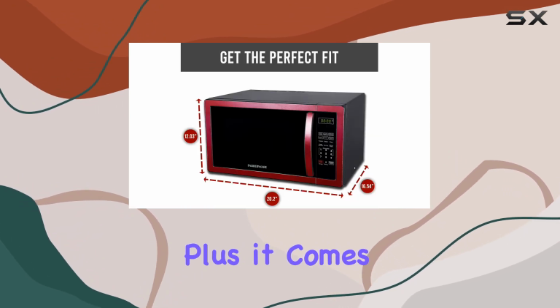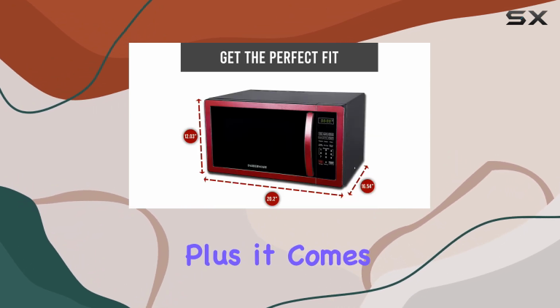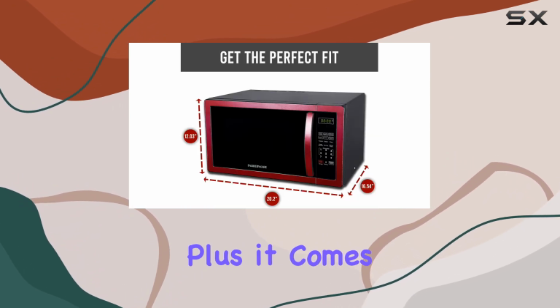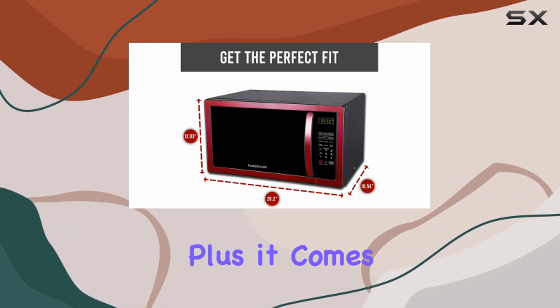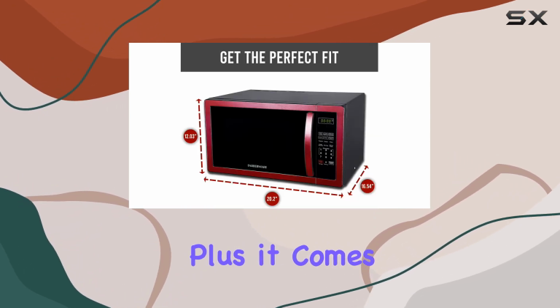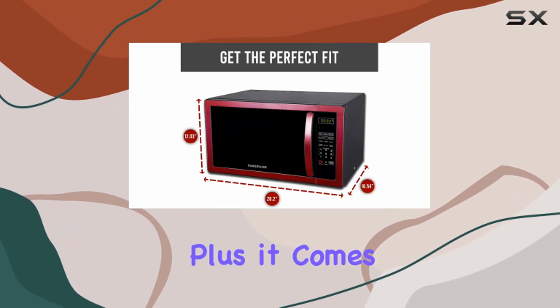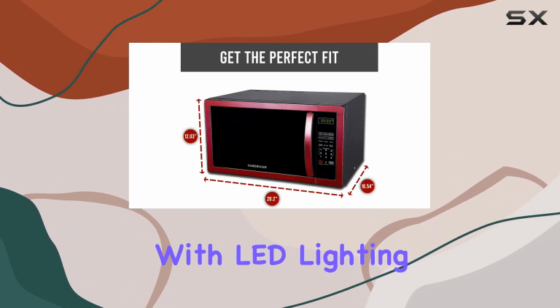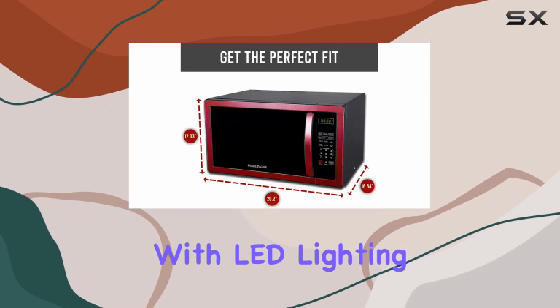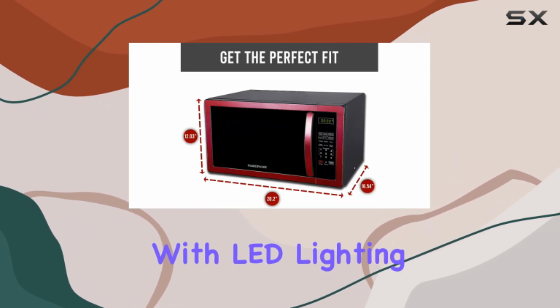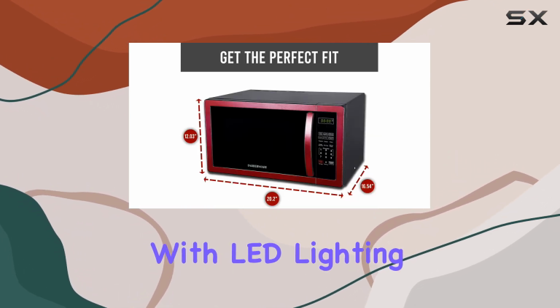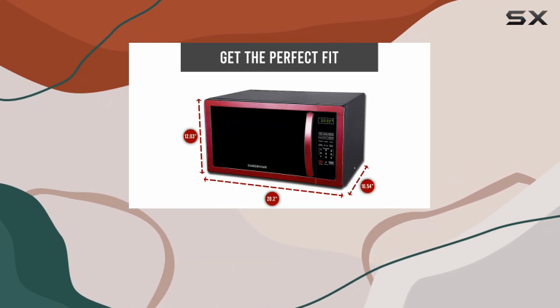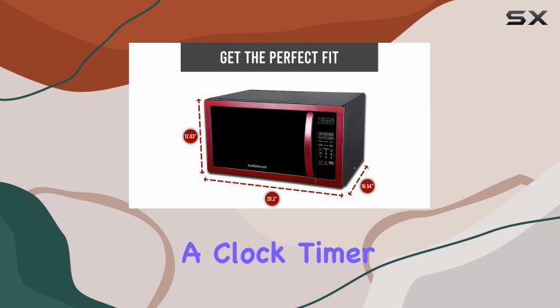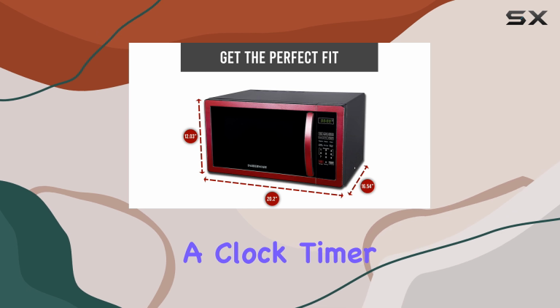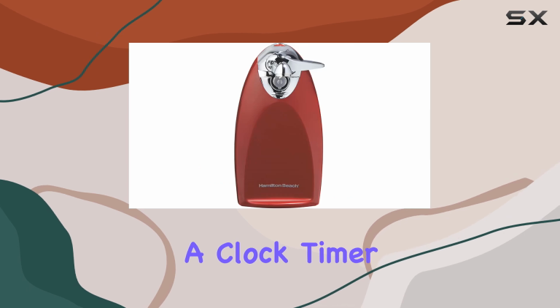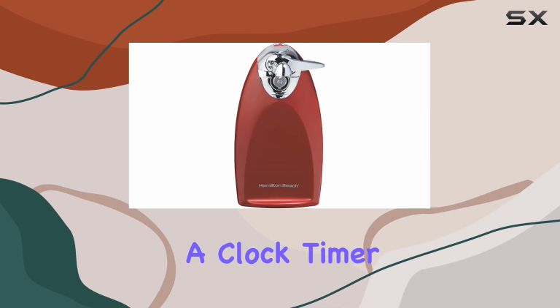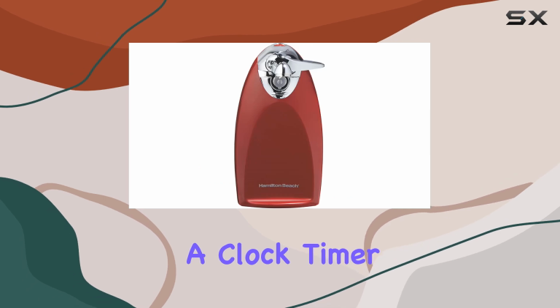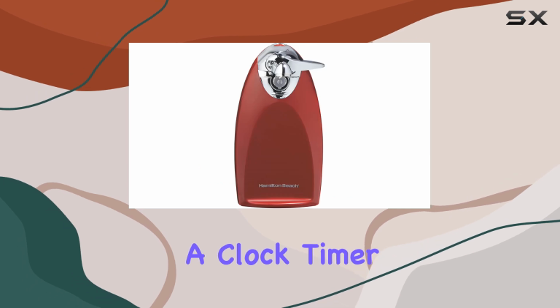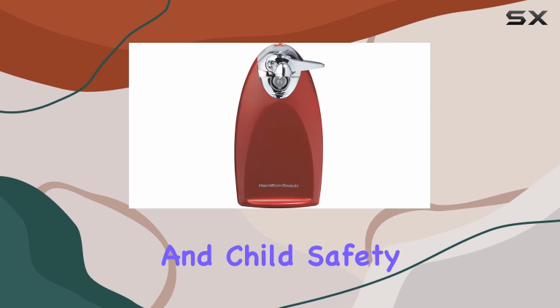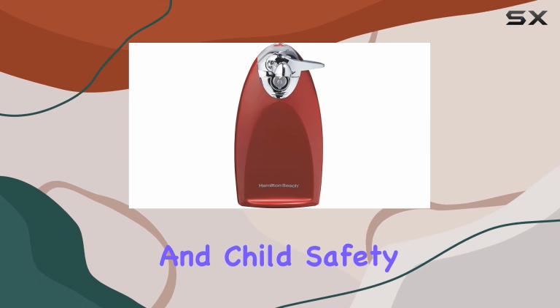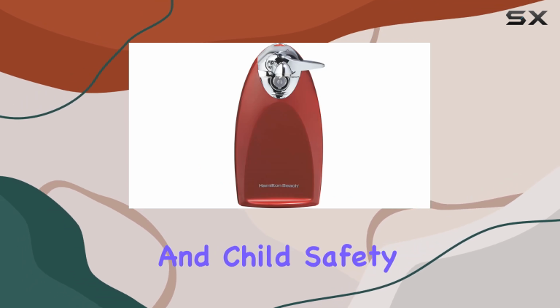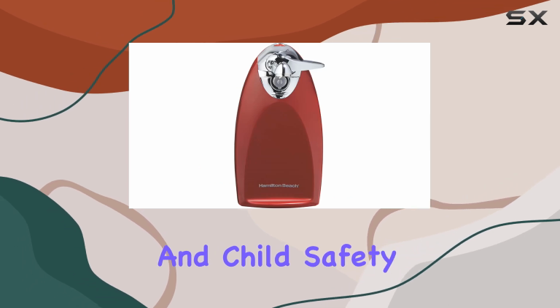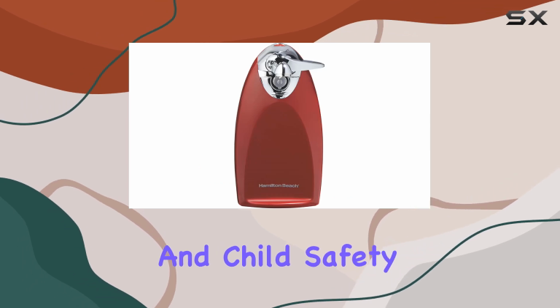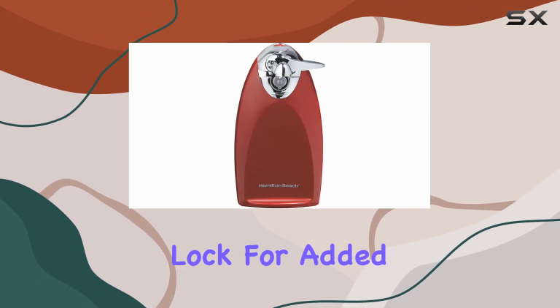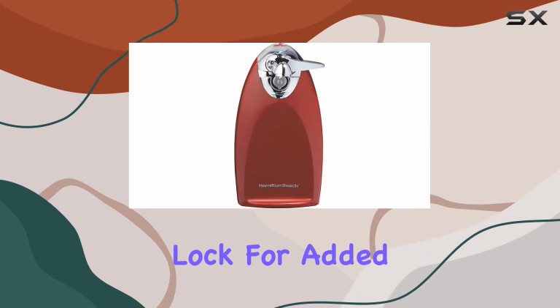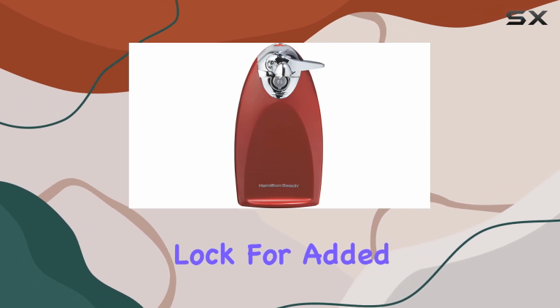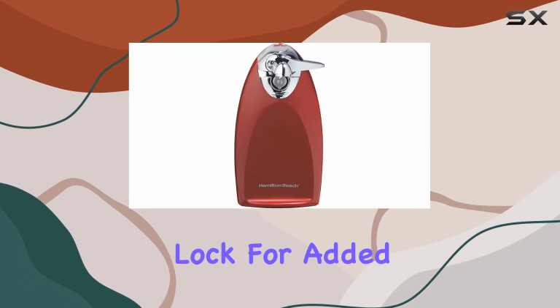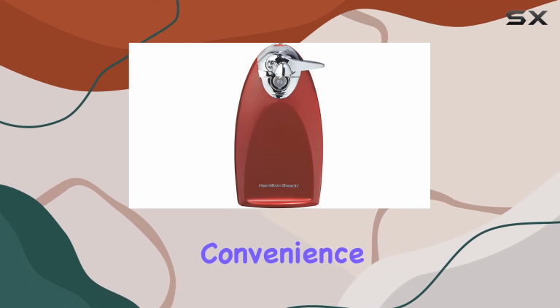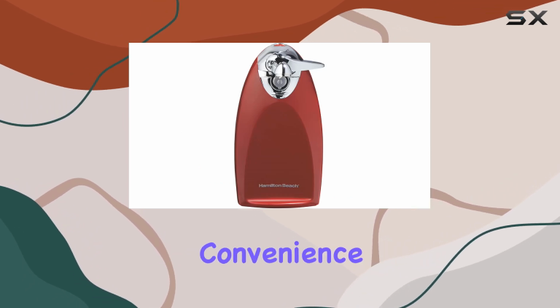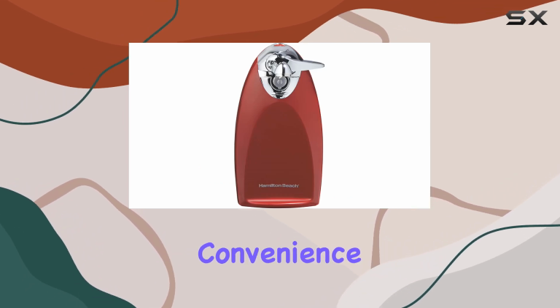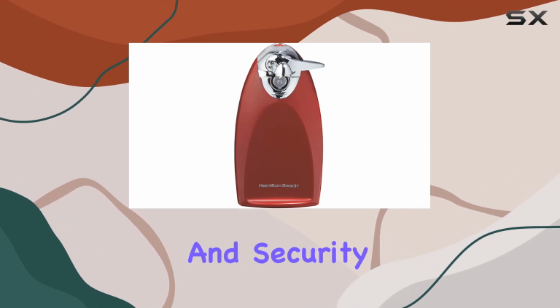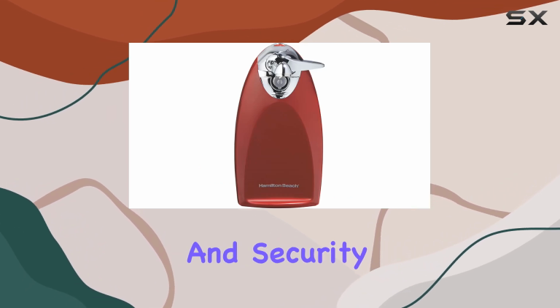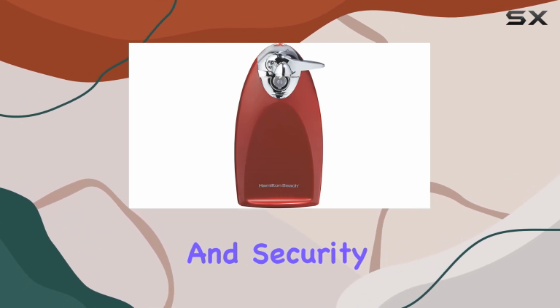Plus, it comes with LED lighting, a clock, timer, and child safety lock for added convenience and security.